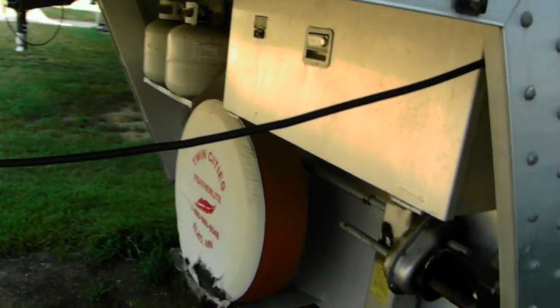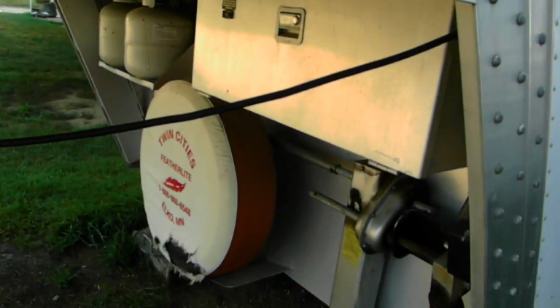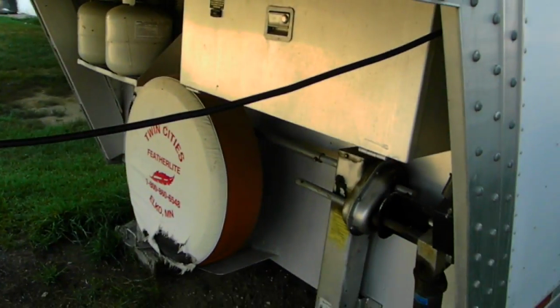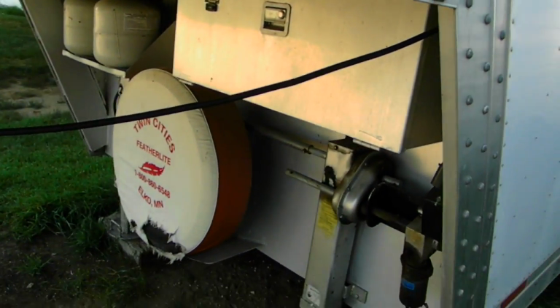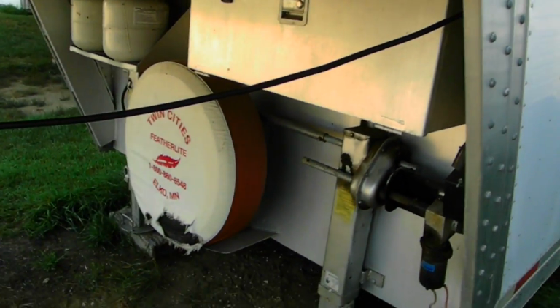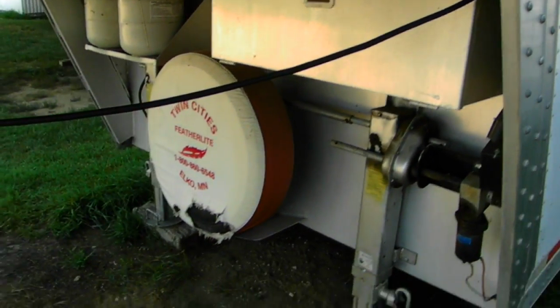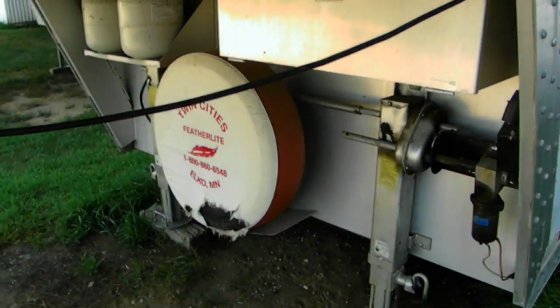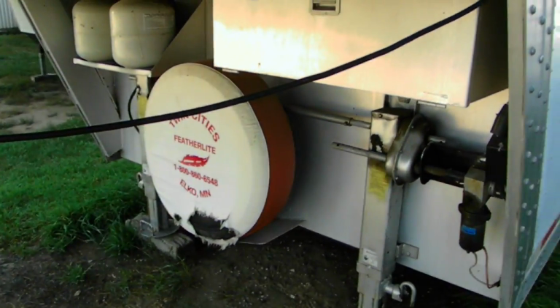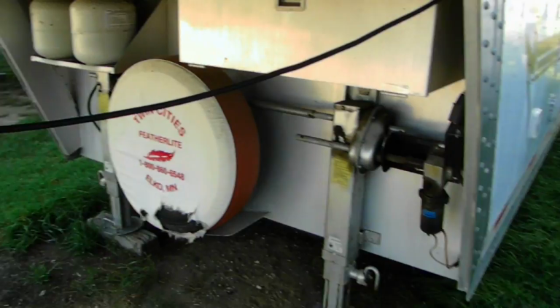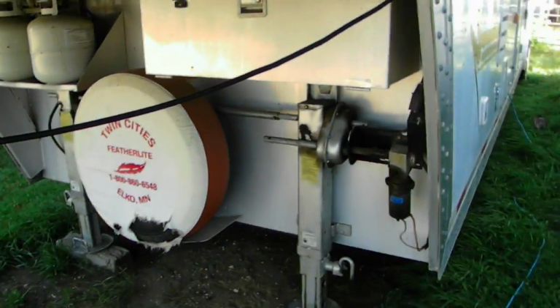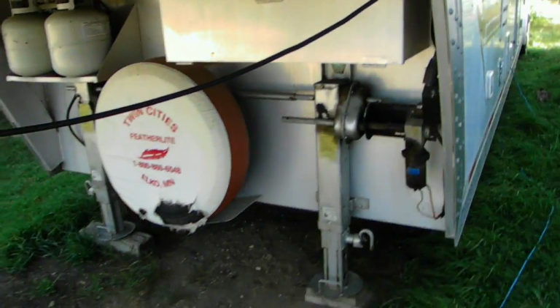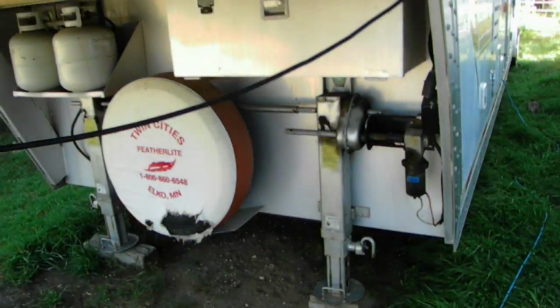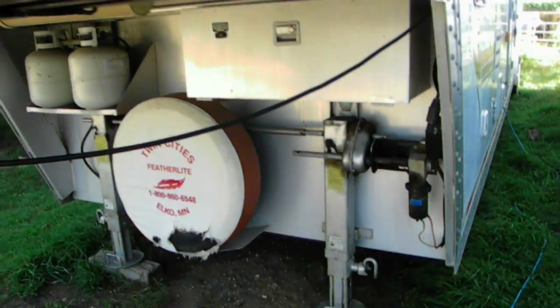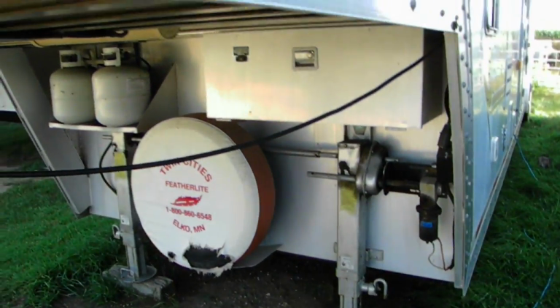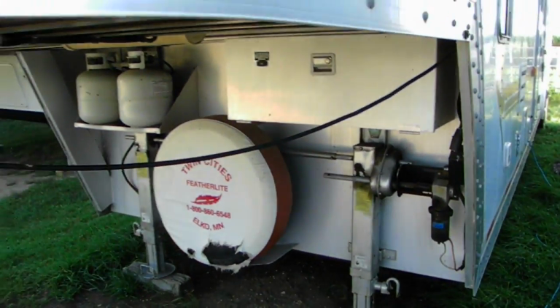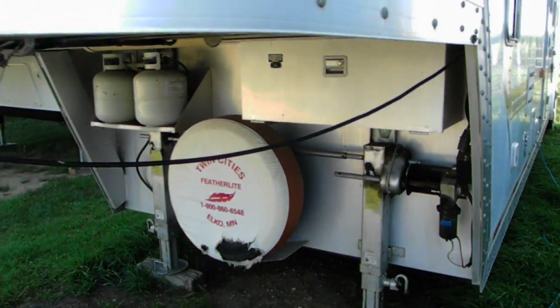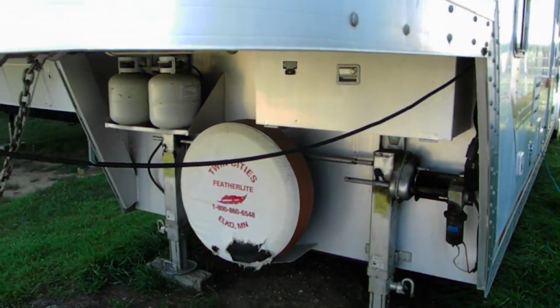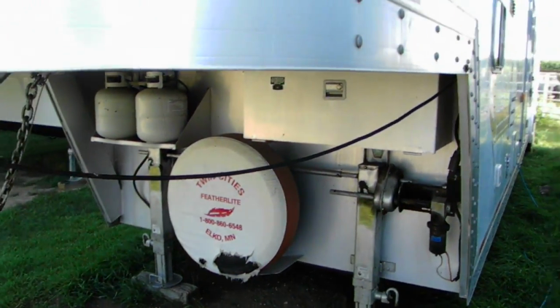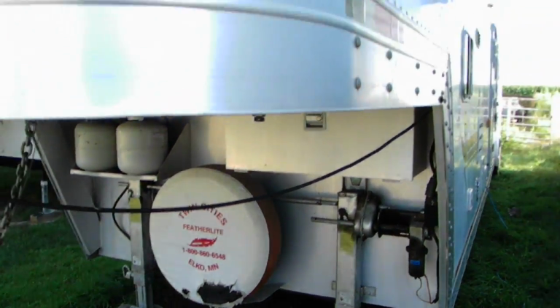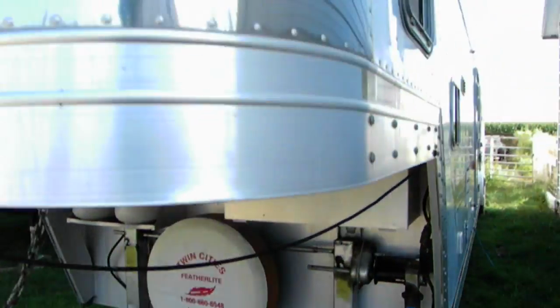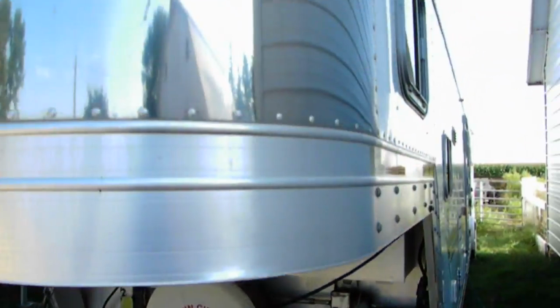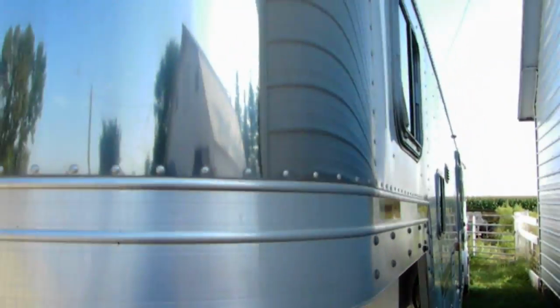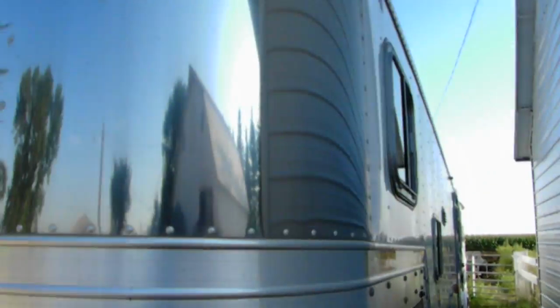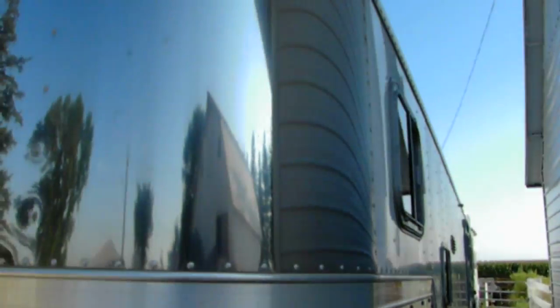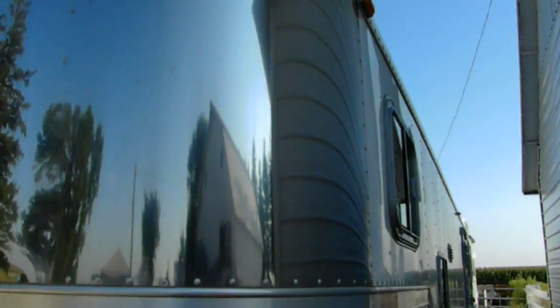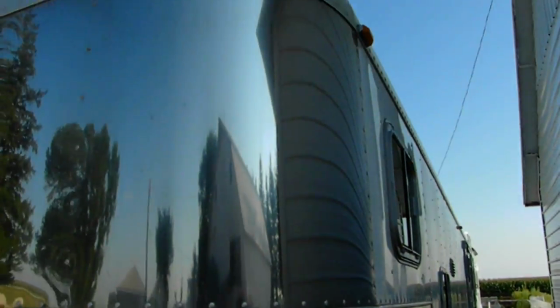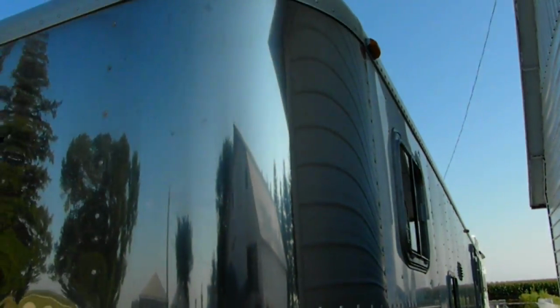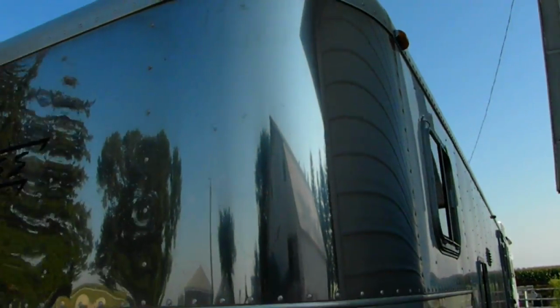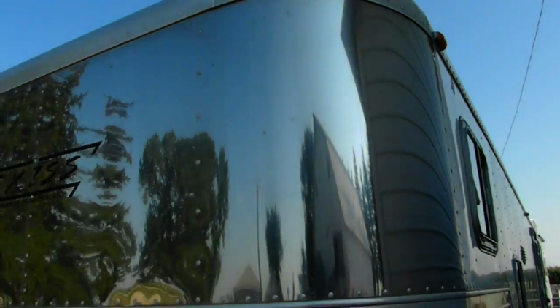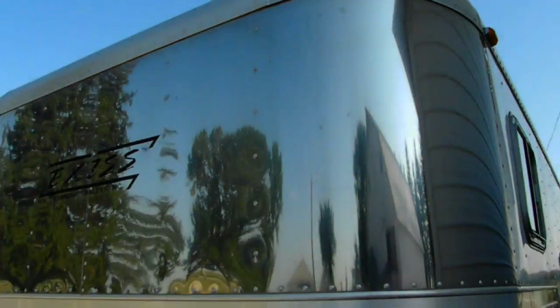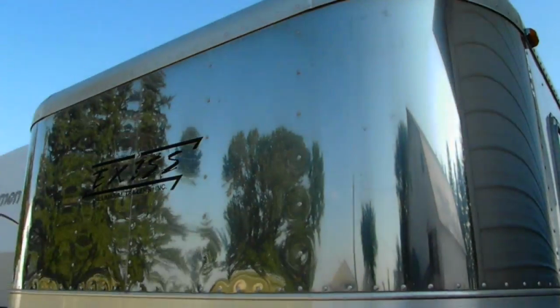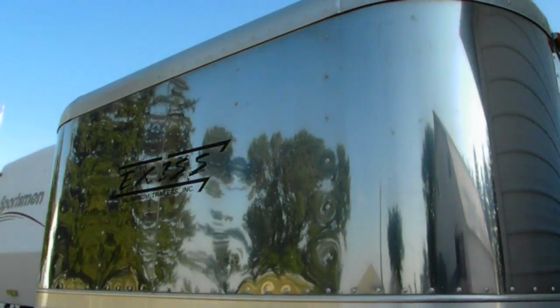And then we move to the front of the trailer again. You've got the steel nose.